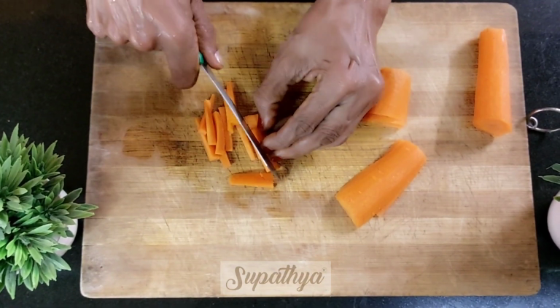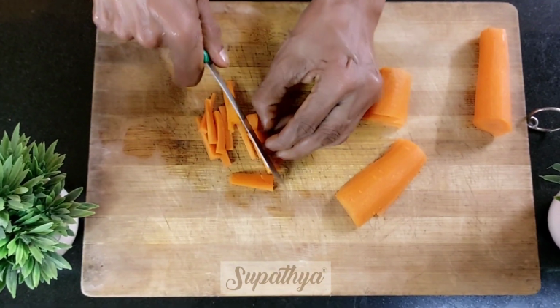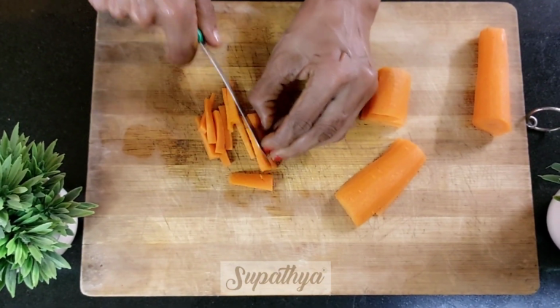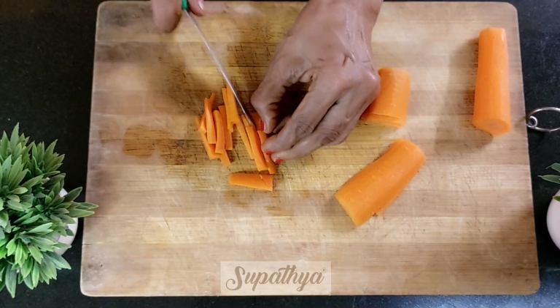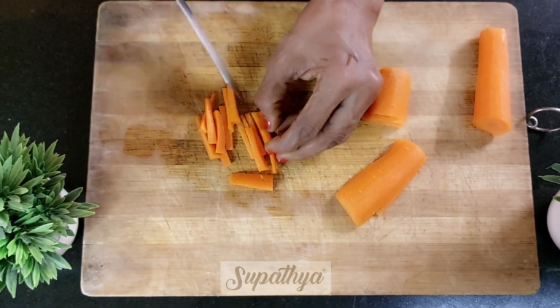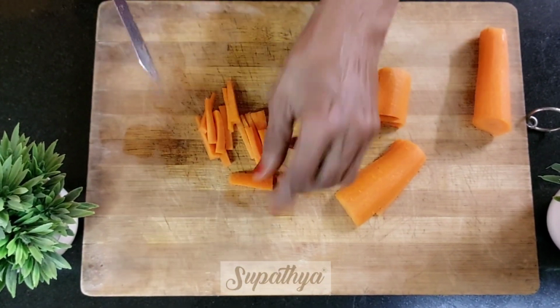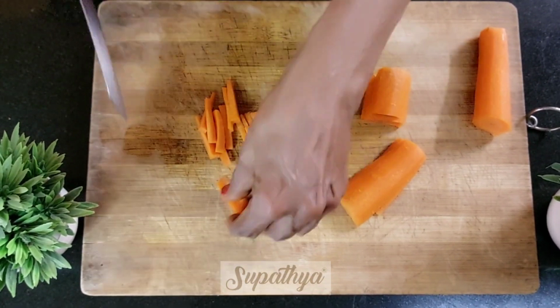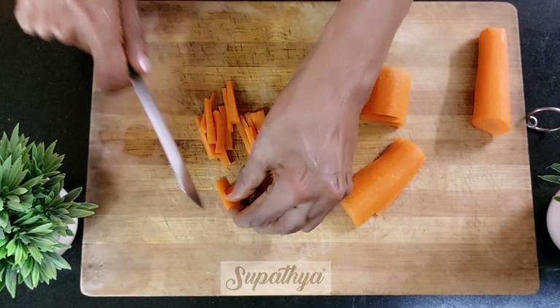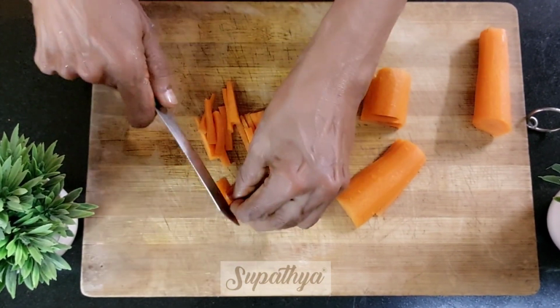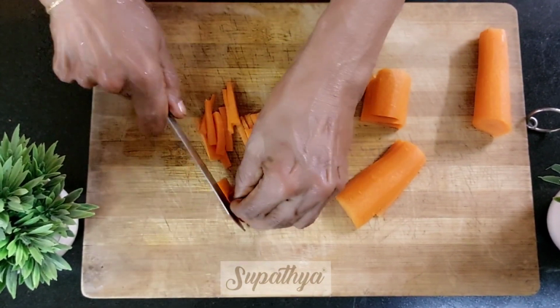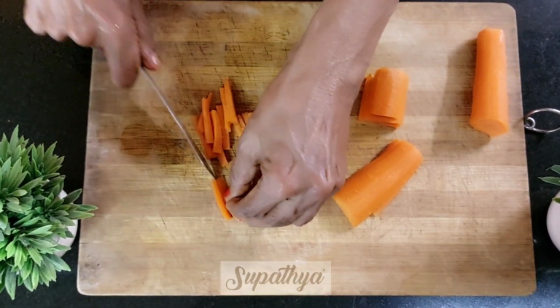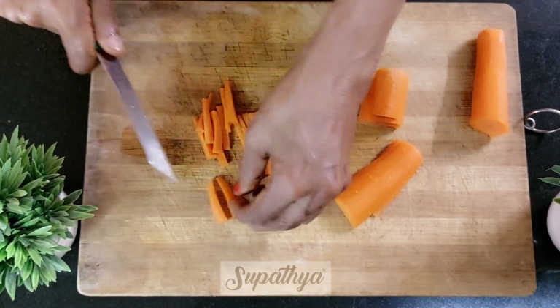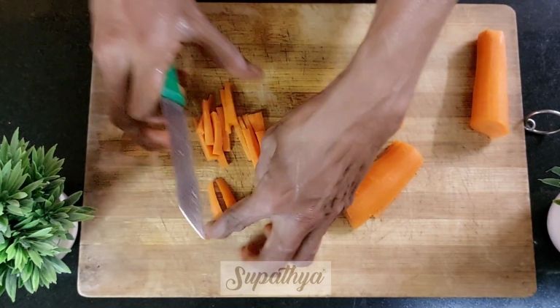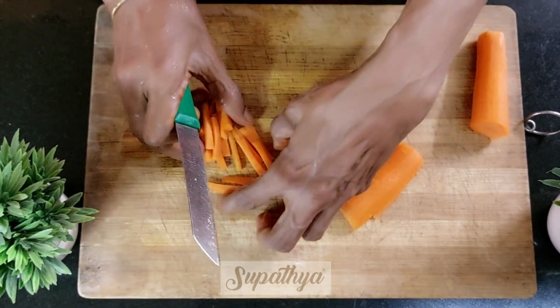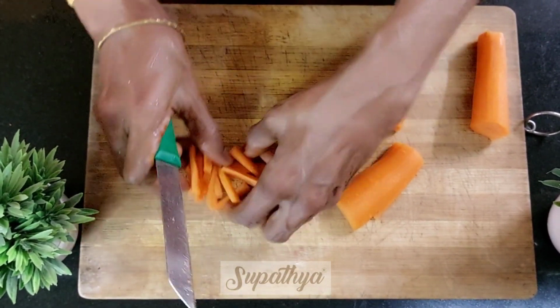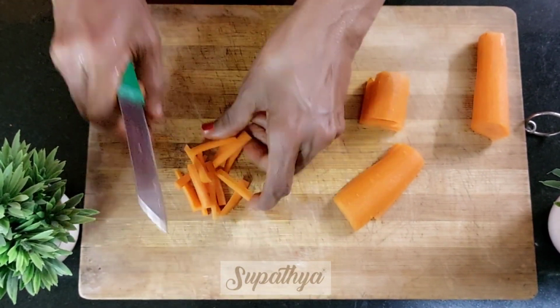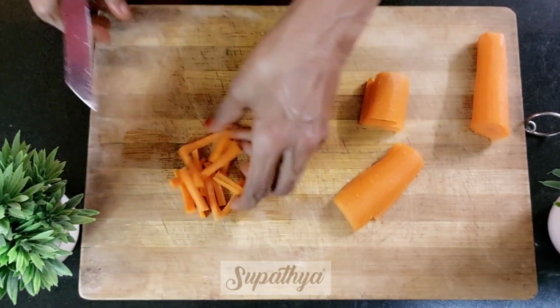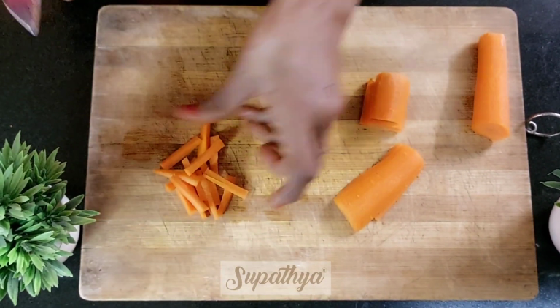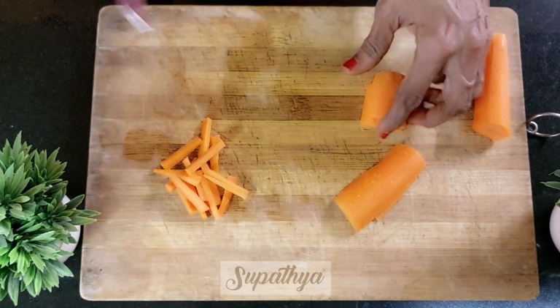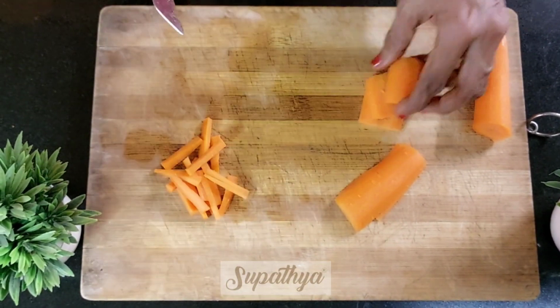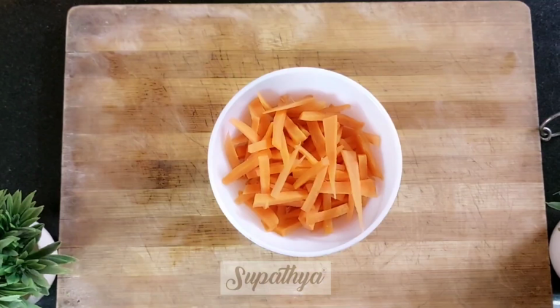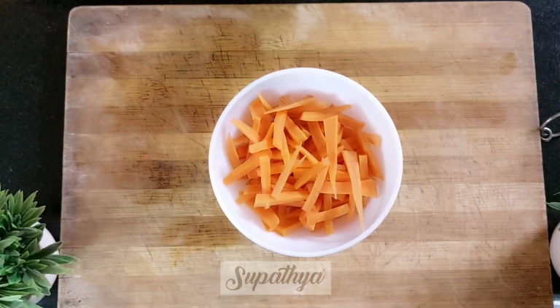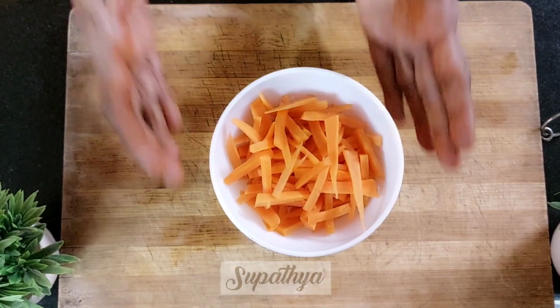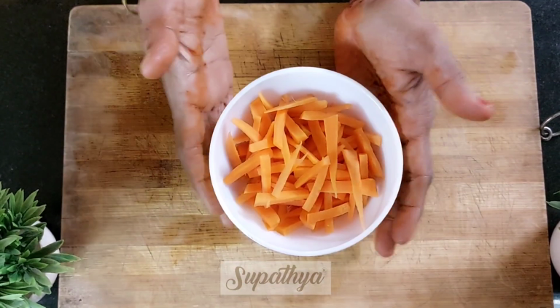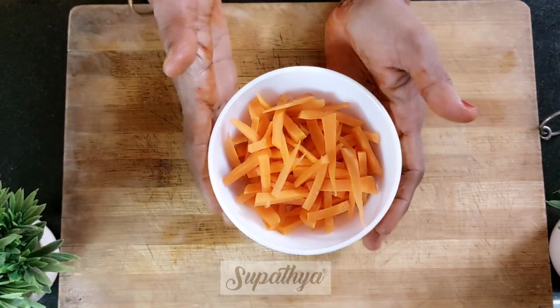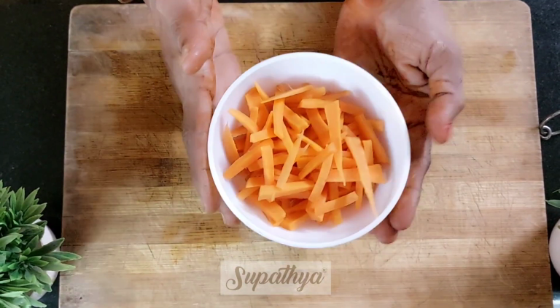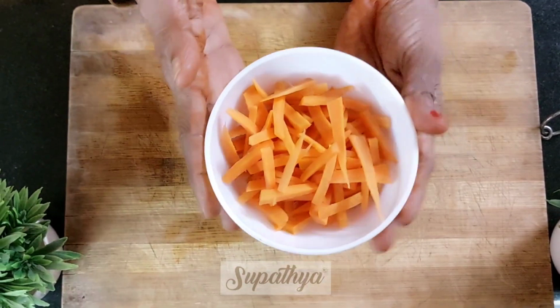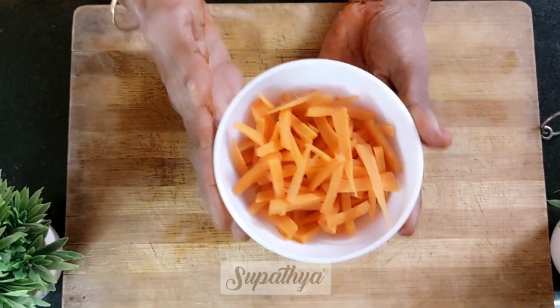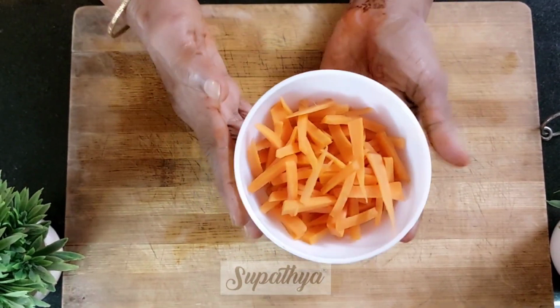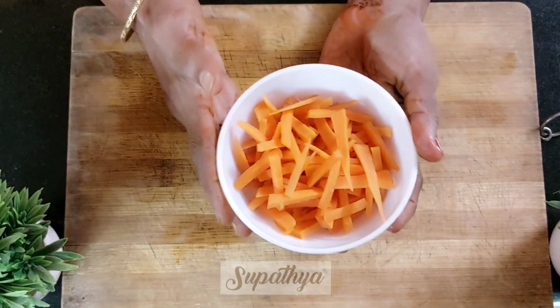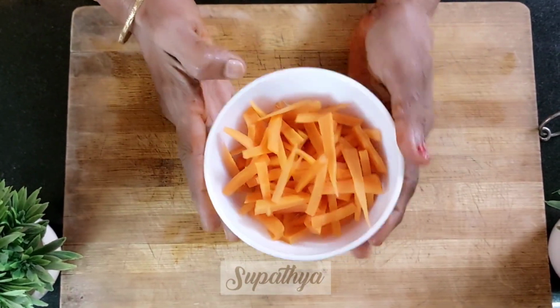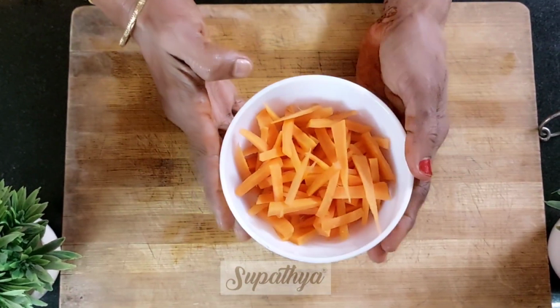Thinner the shreds, it becomes easier to cook and fry. Now the carrot is ready to be cooked.